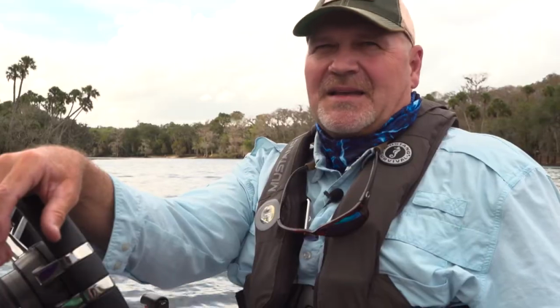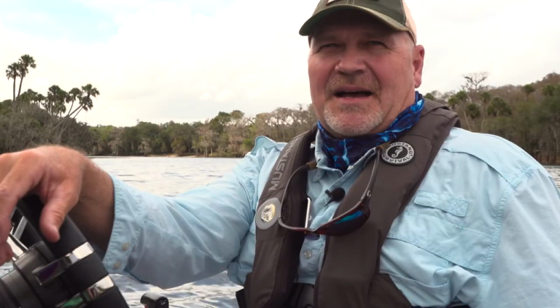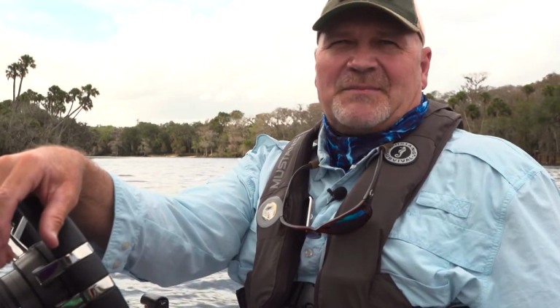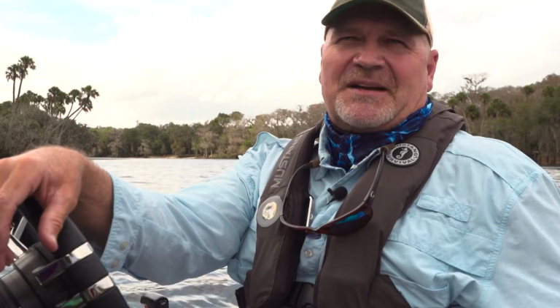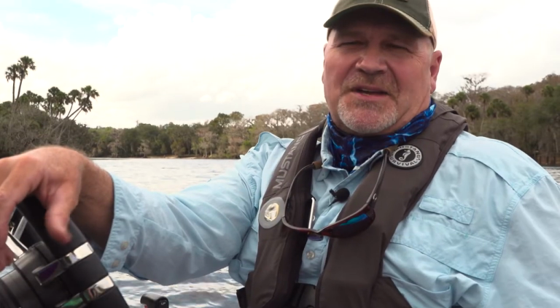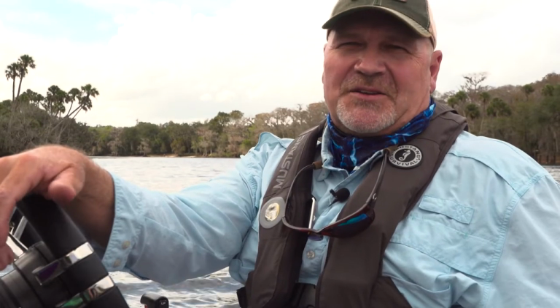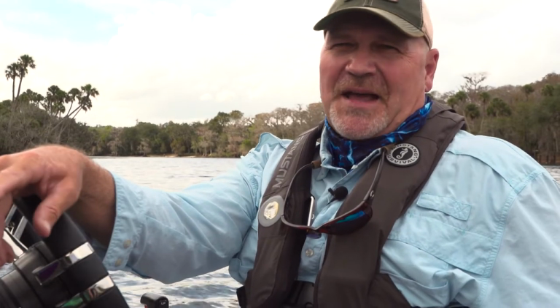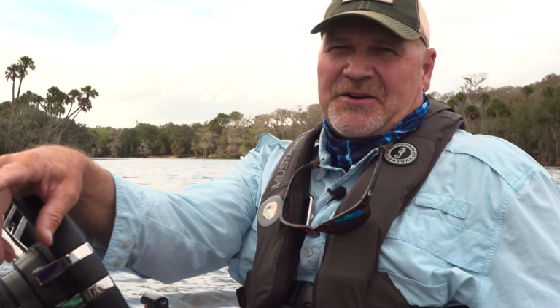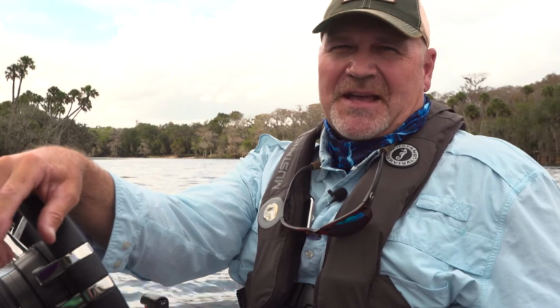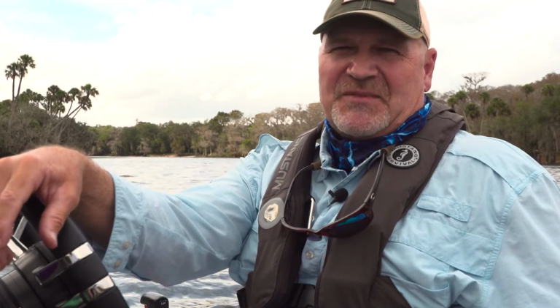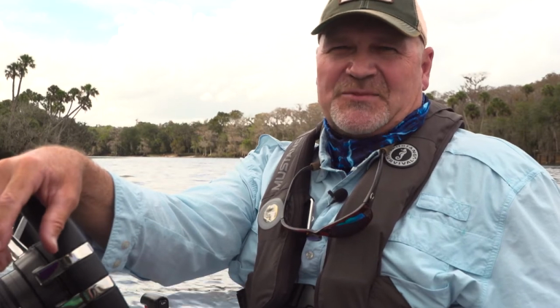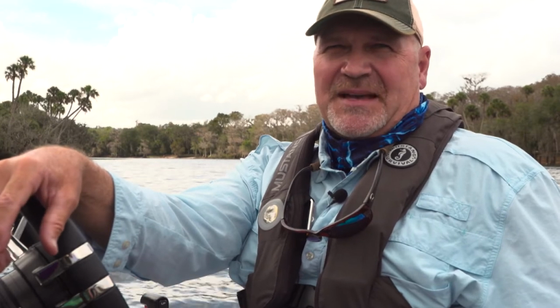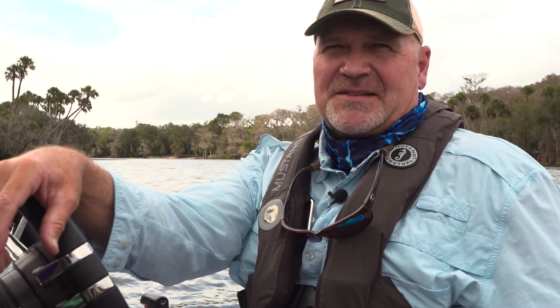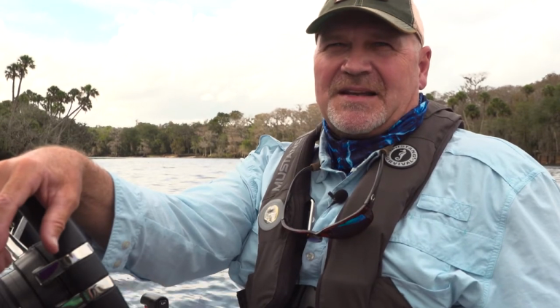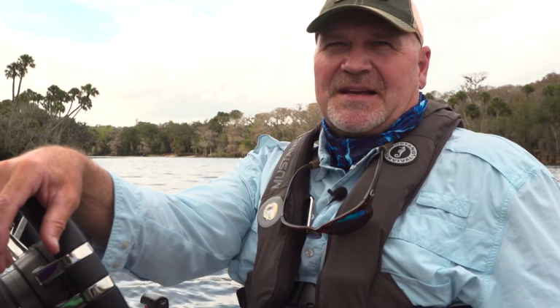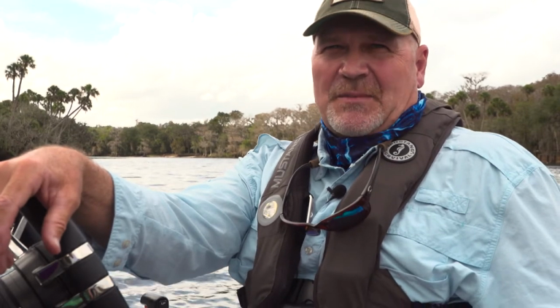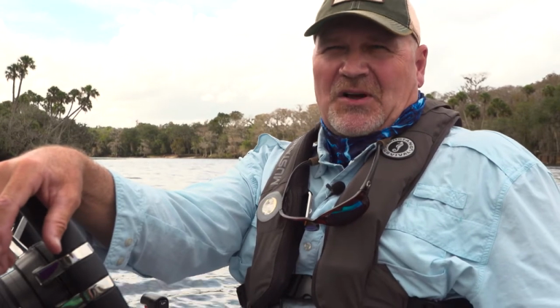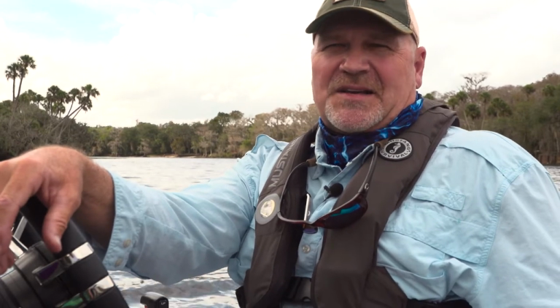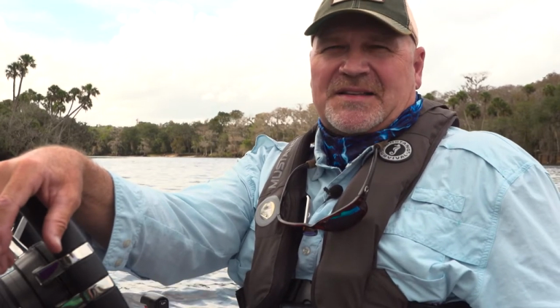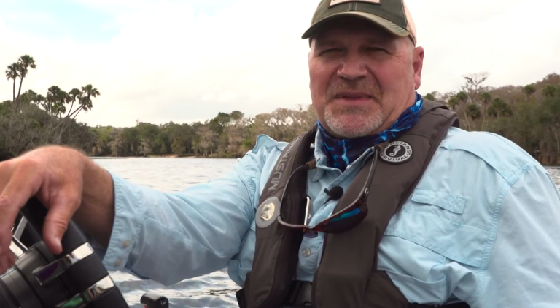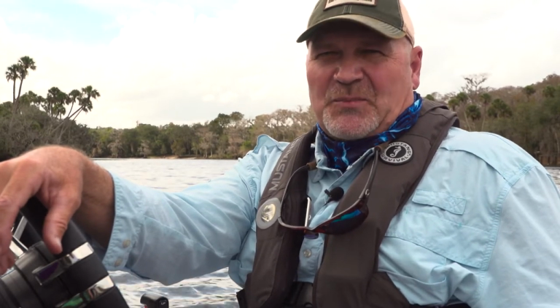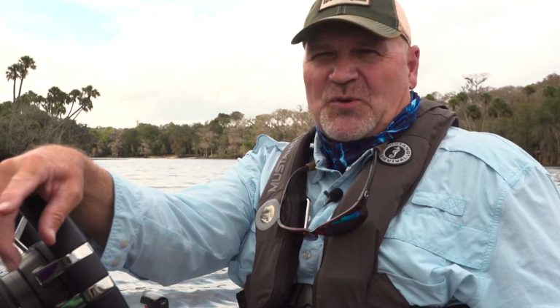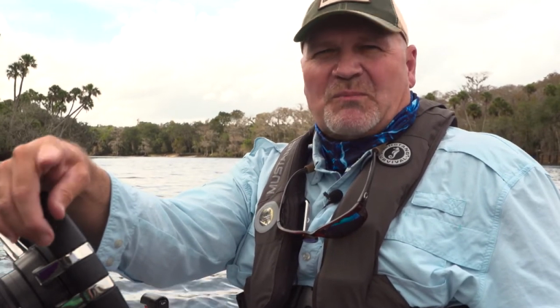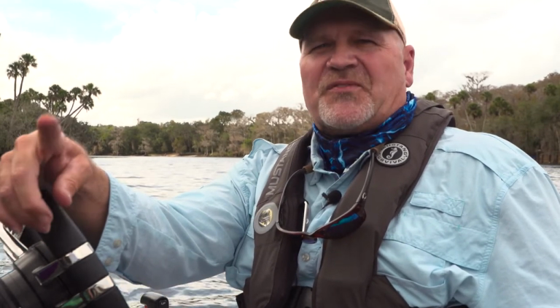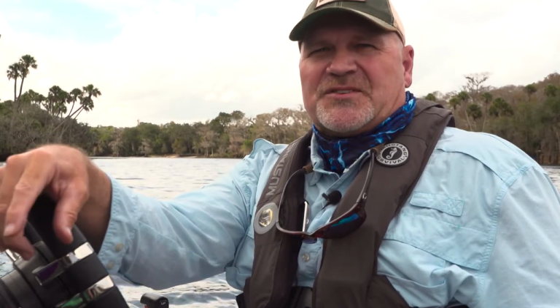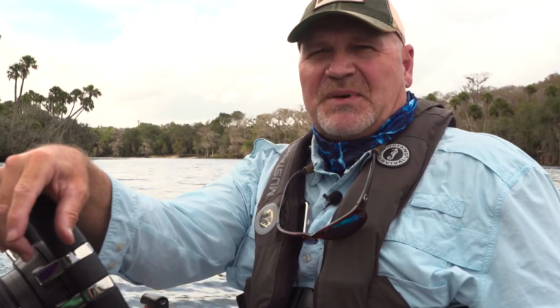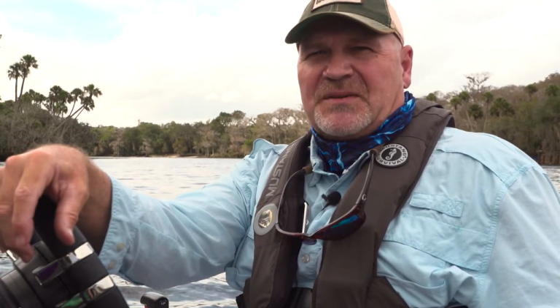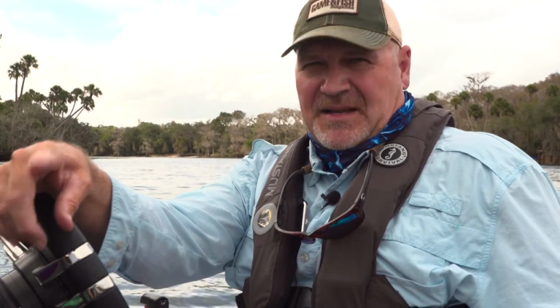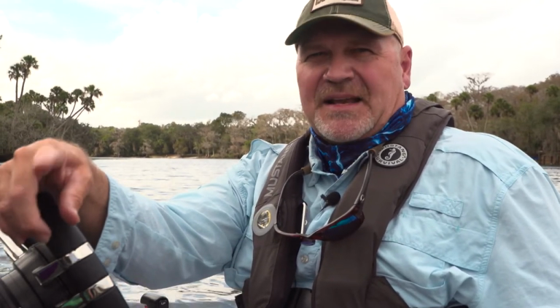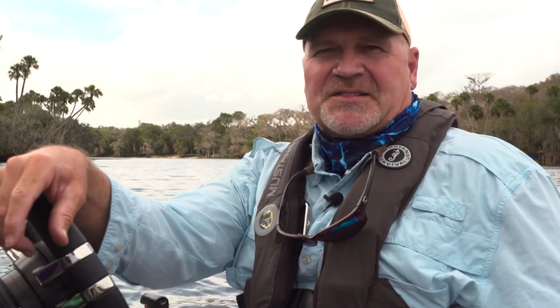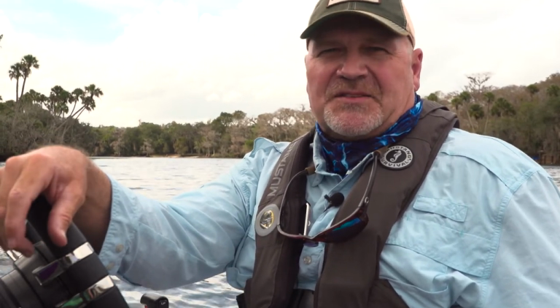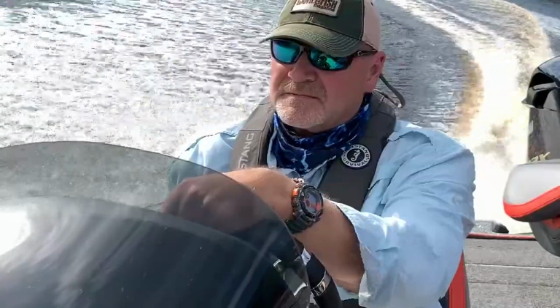Hi, I'm Dr. Todd Kuhn, editor at Game & Fish magazine. Come along as I attempt to help you put more fish in the boat. Now let's get to it.